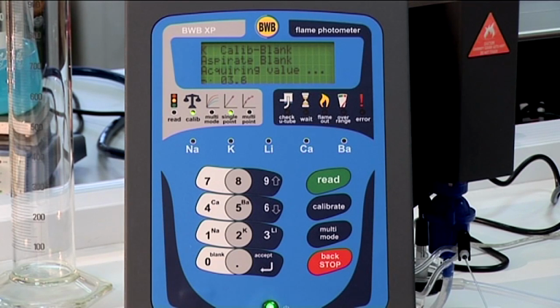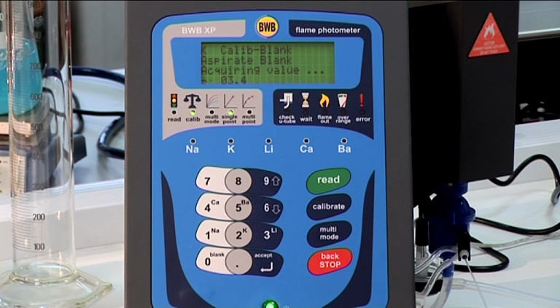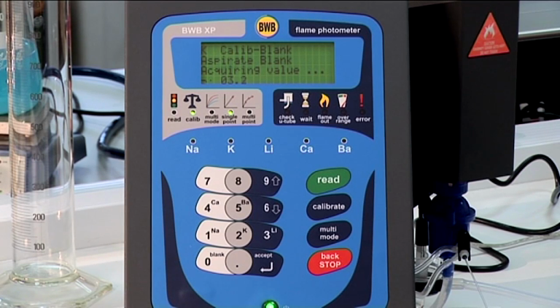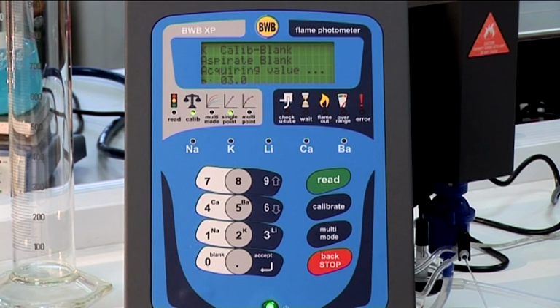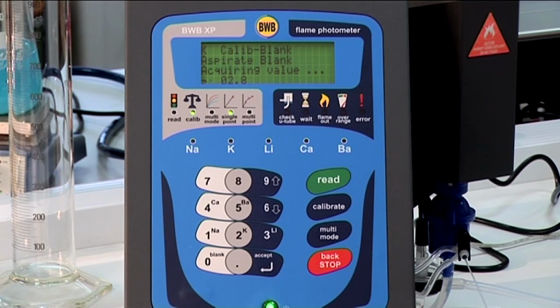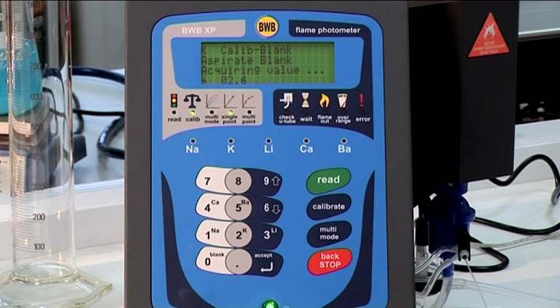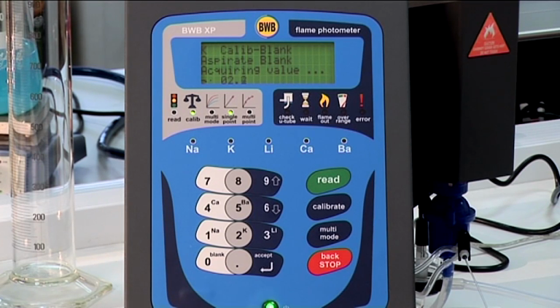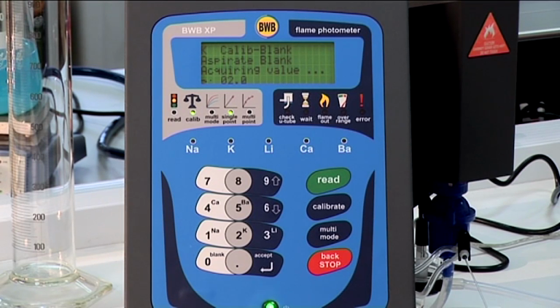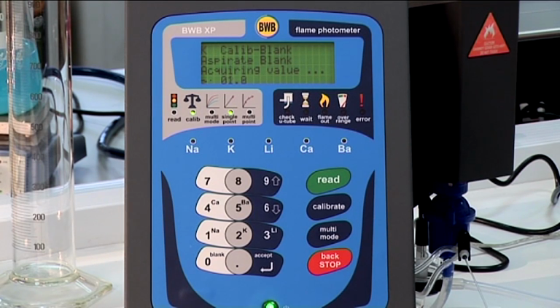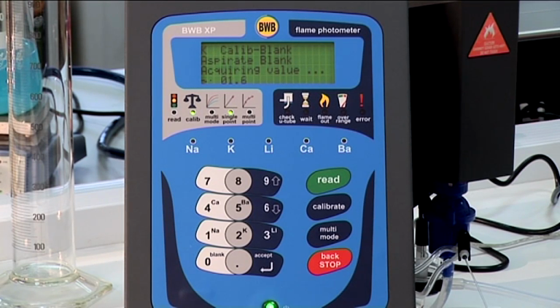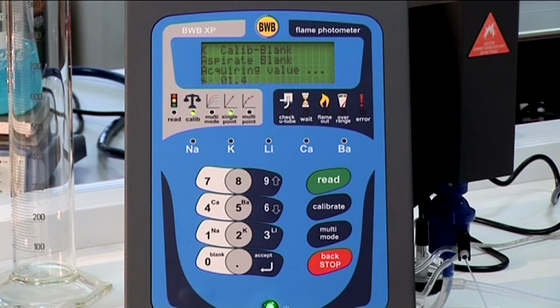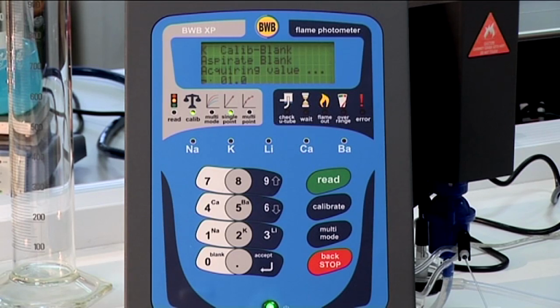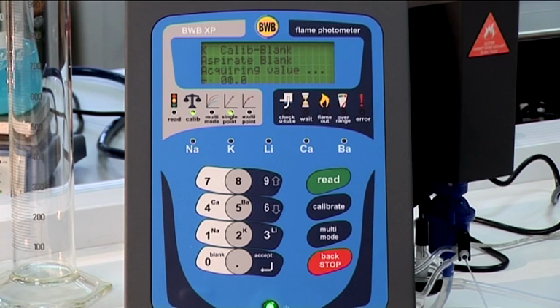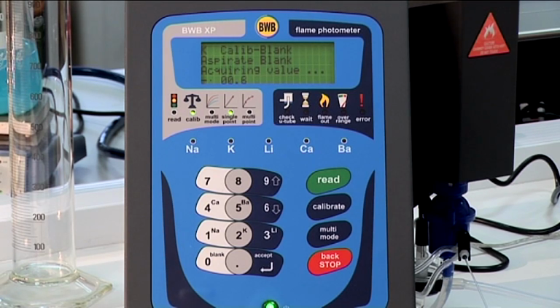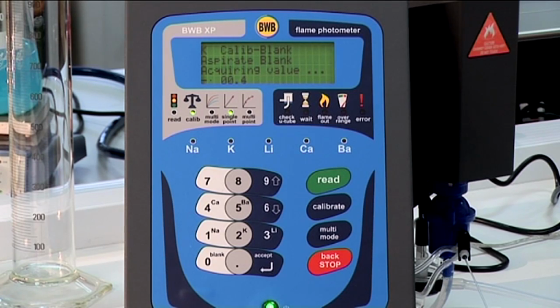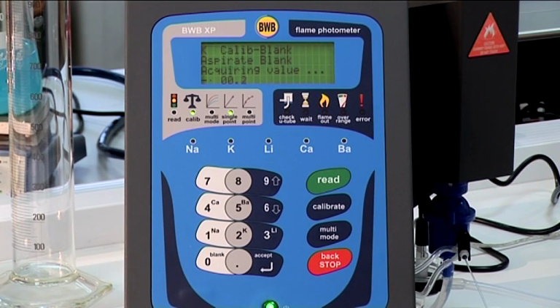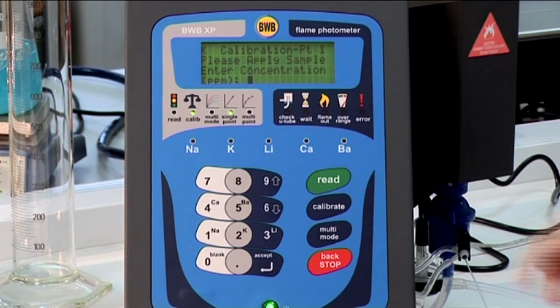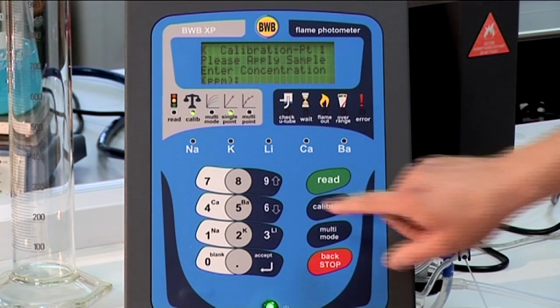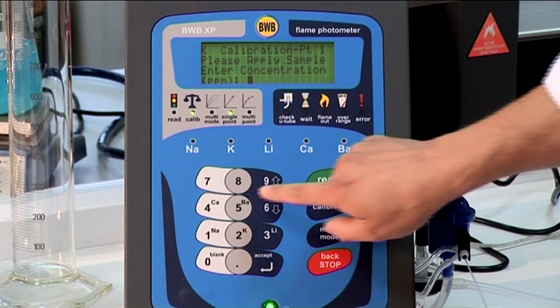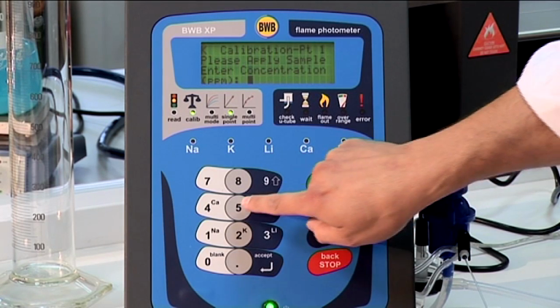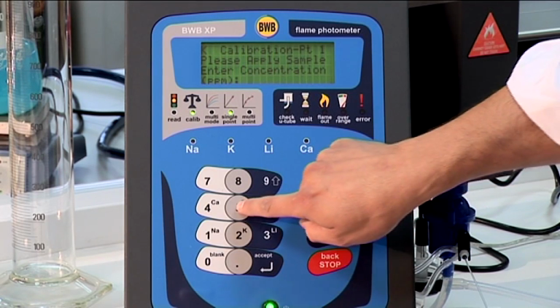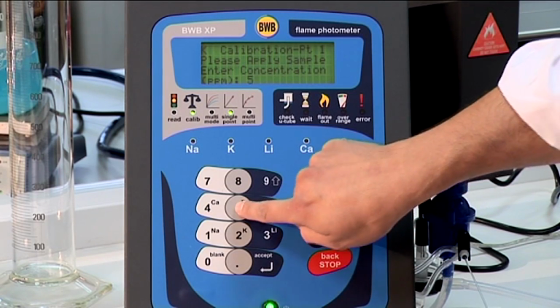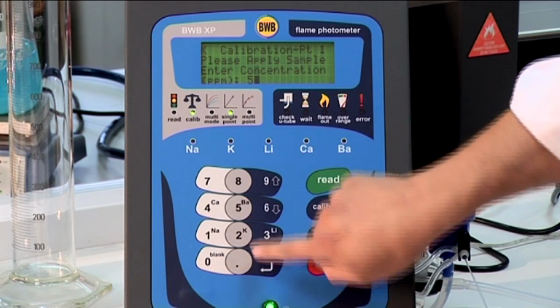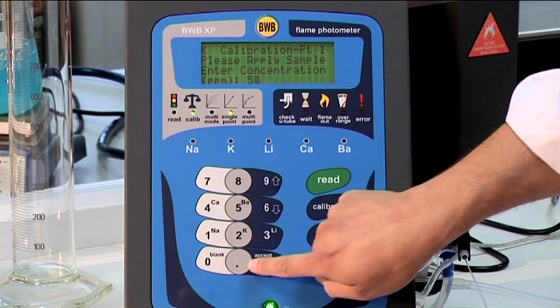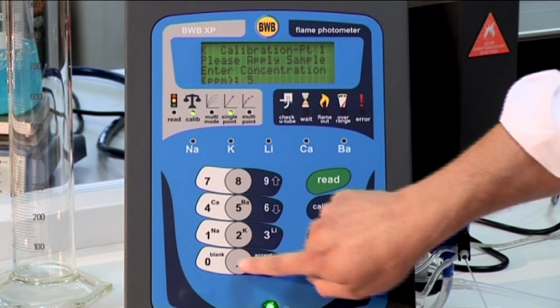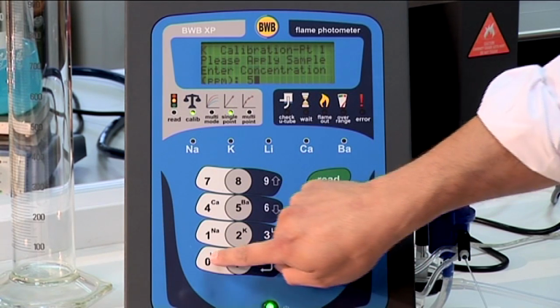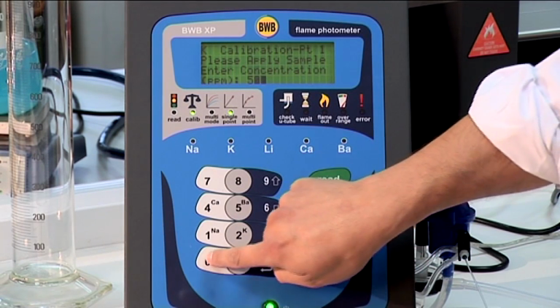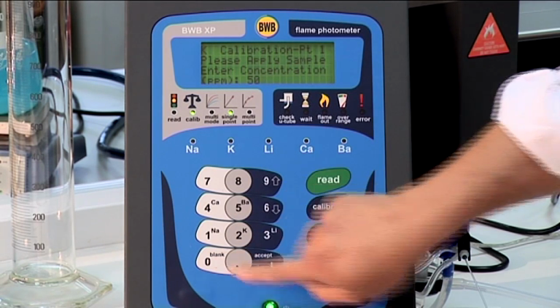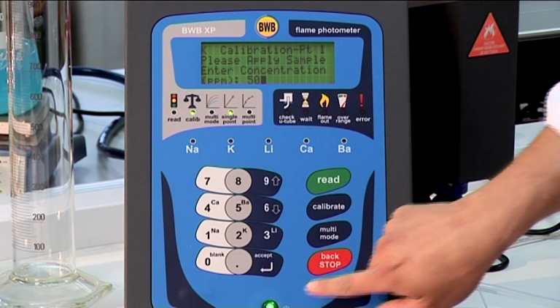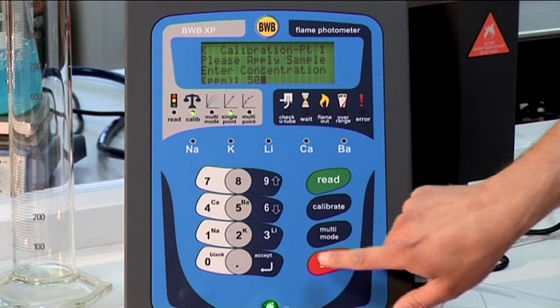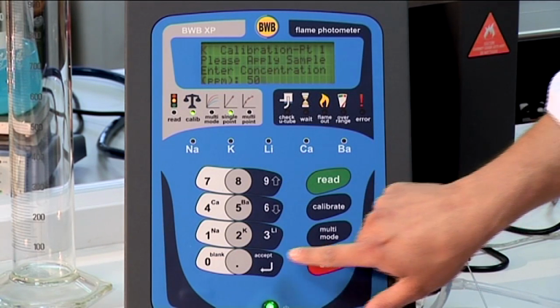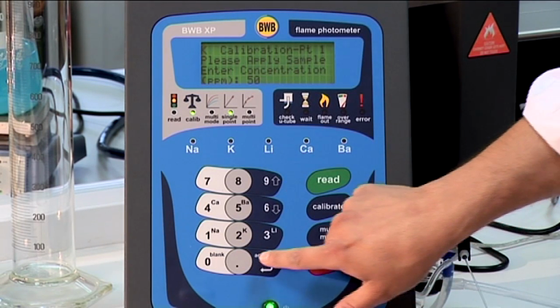When the blank is ready, we are prompted to enter the concentration of the standard. Key in 50 on the BWB XP and press accept.